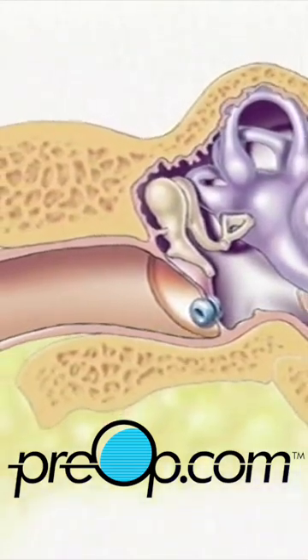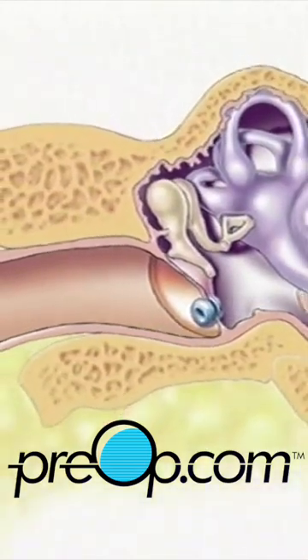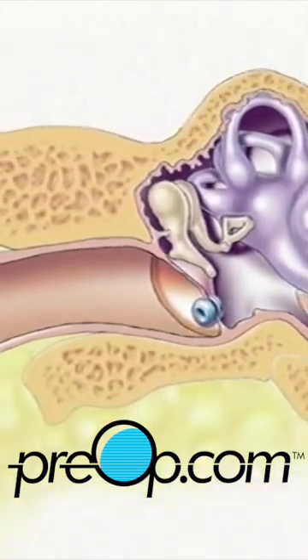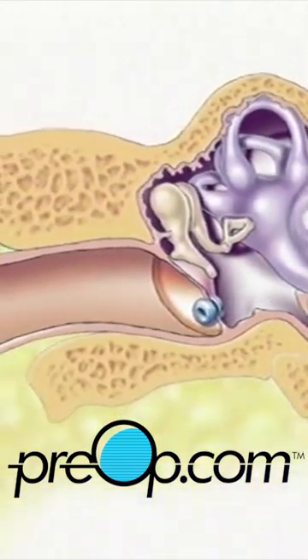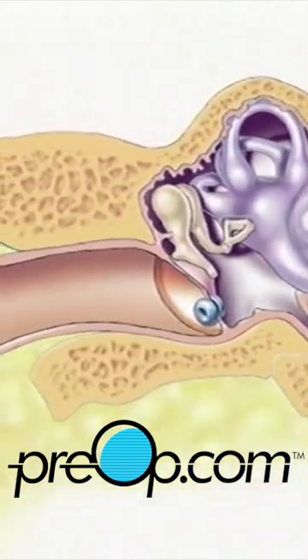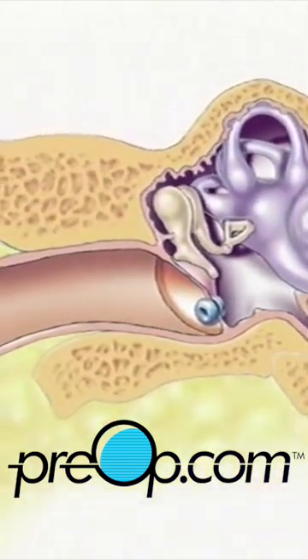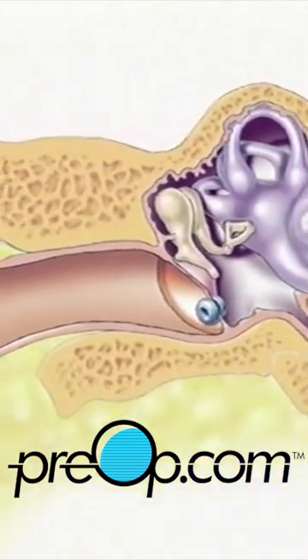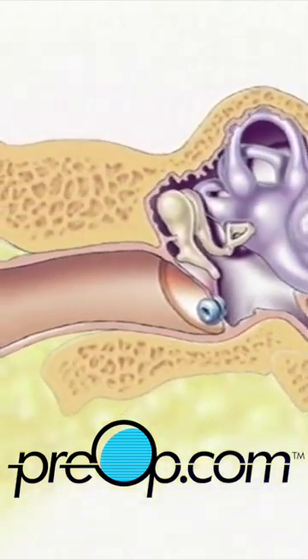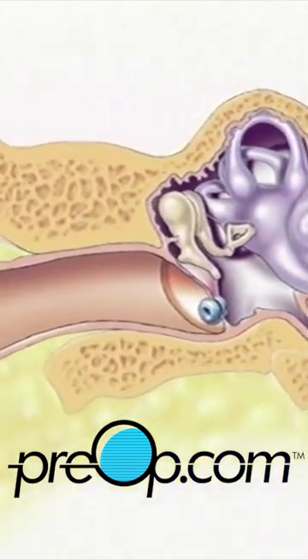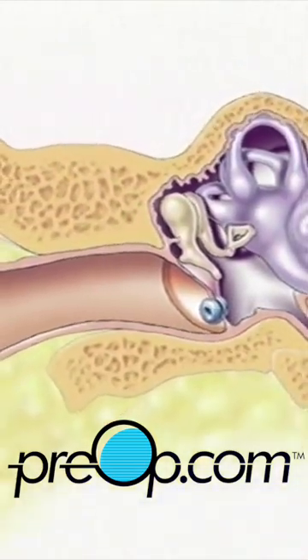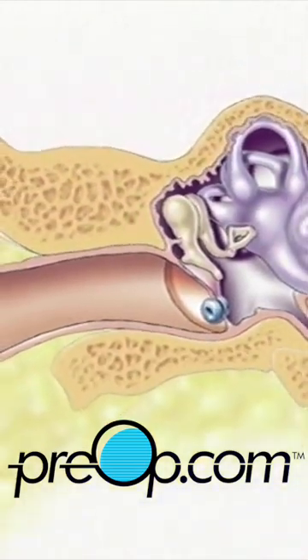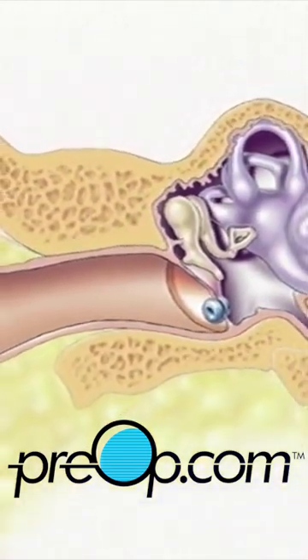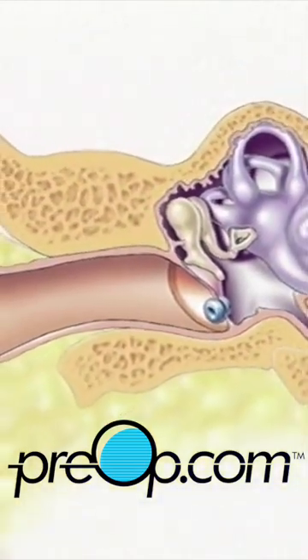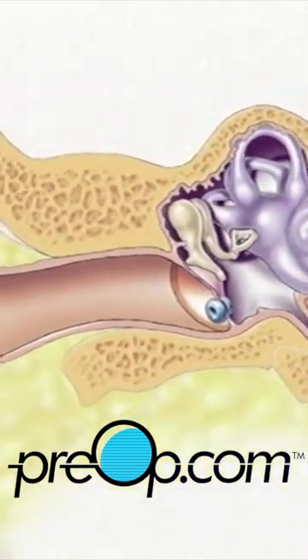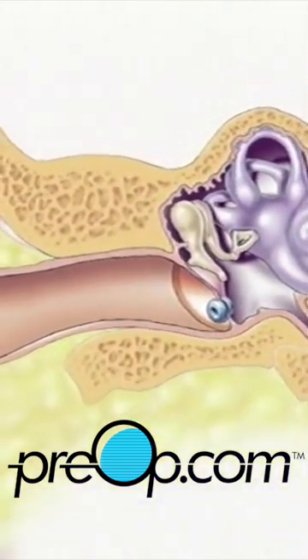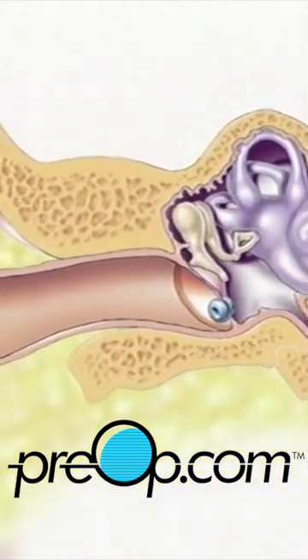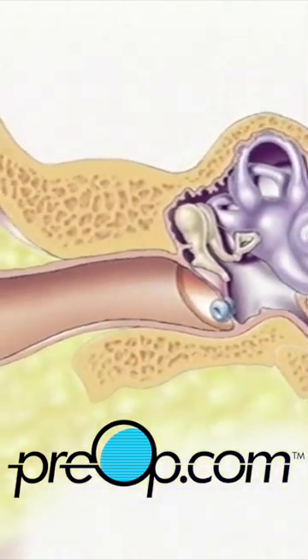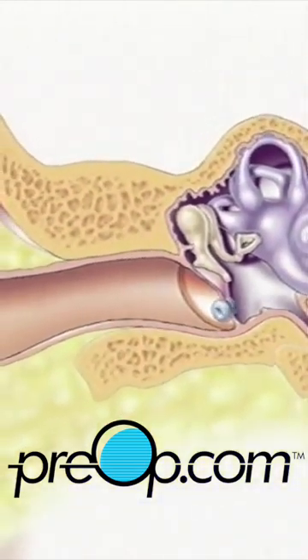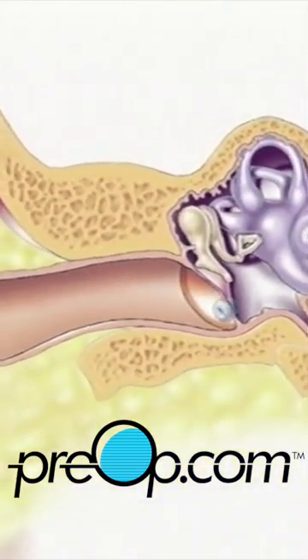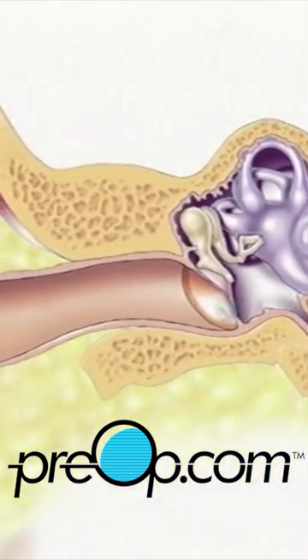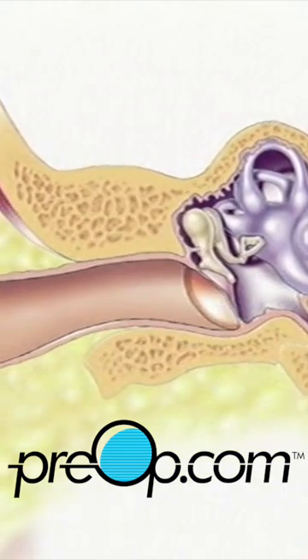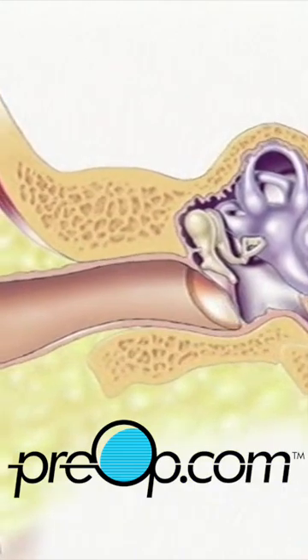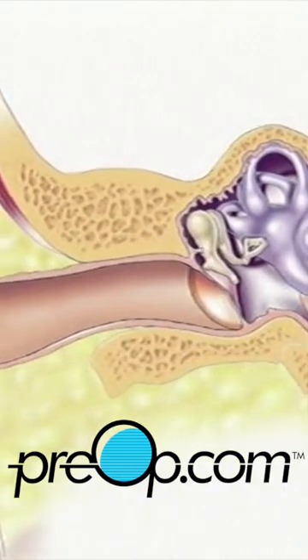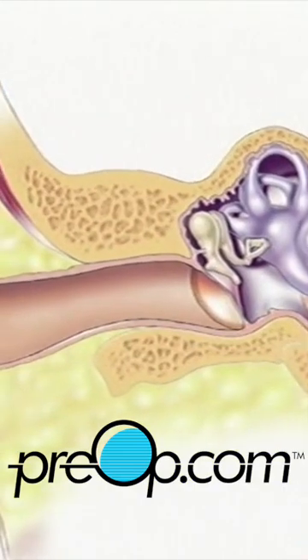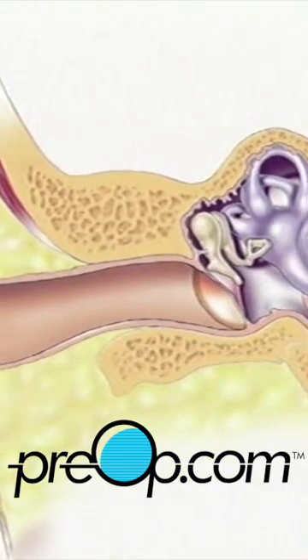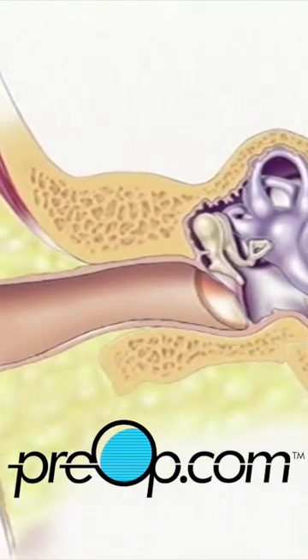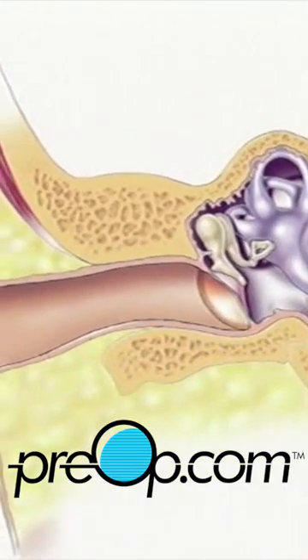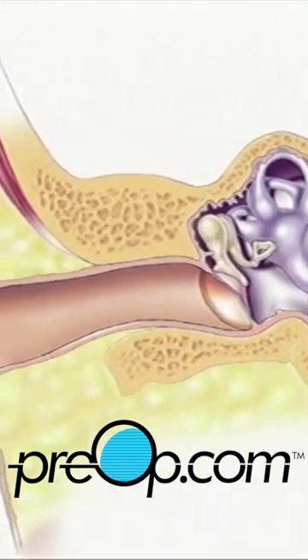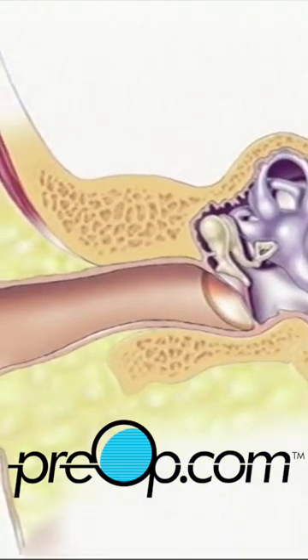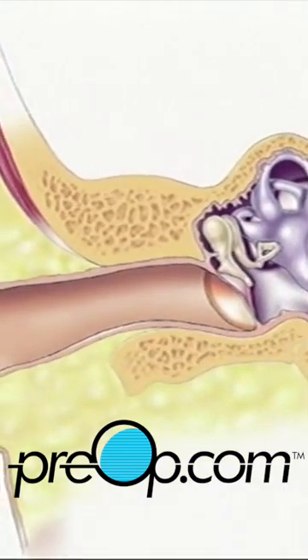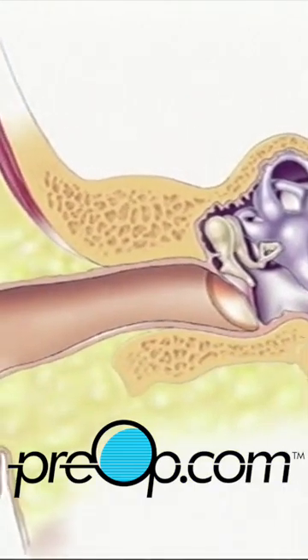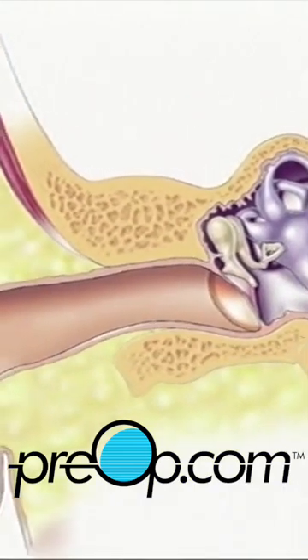The drainage tube will either fall out by itself or it will be removed by the surgeon one to three weeks later.